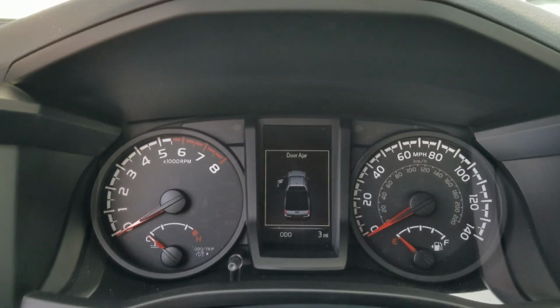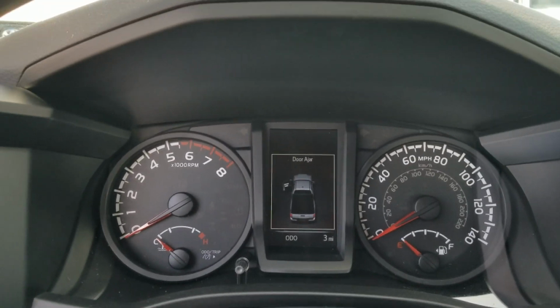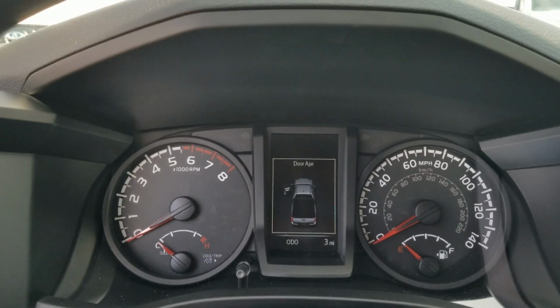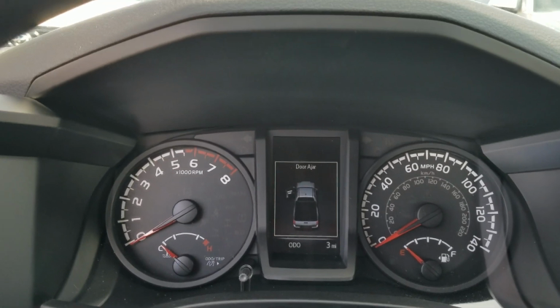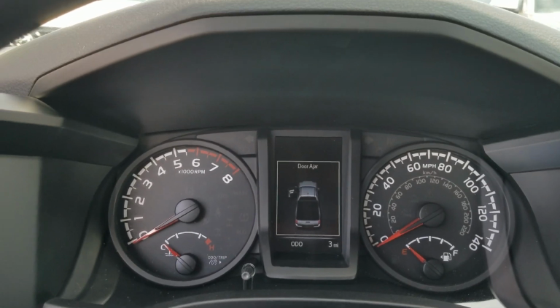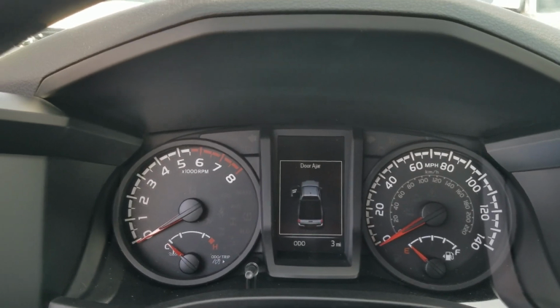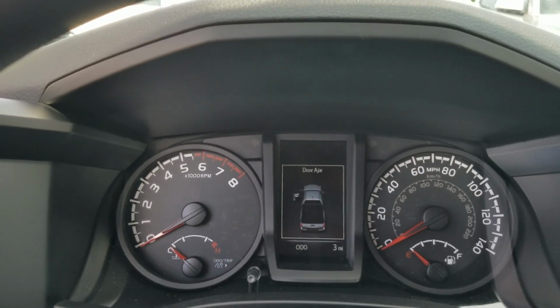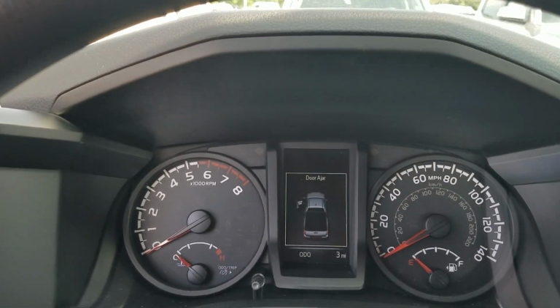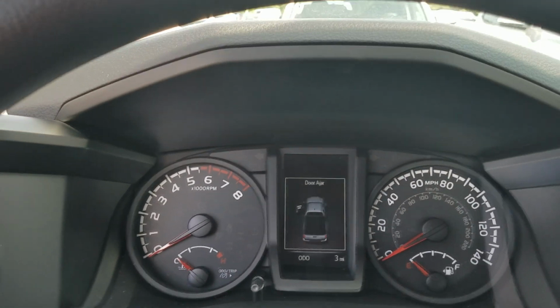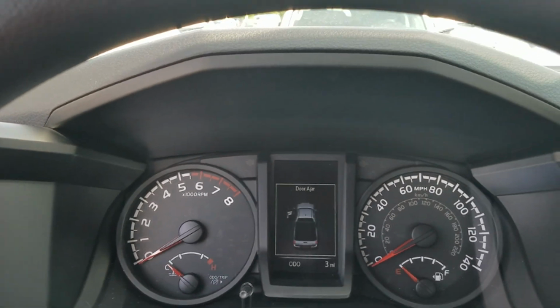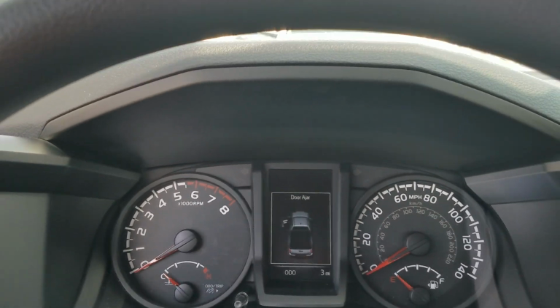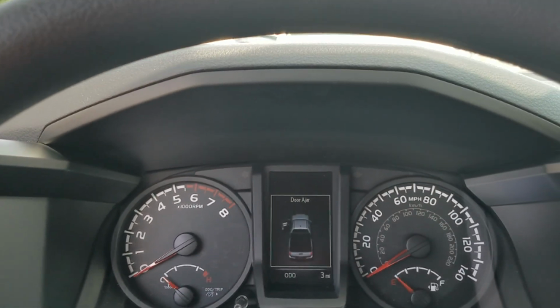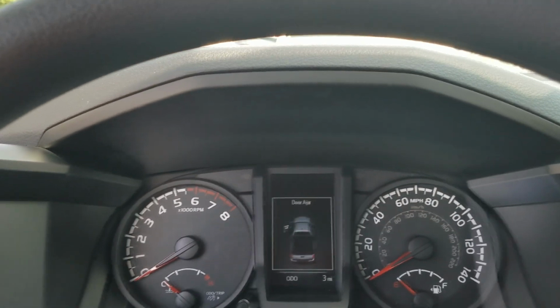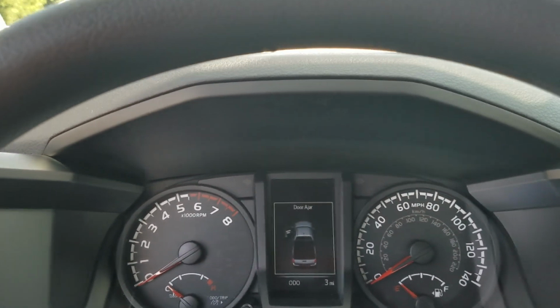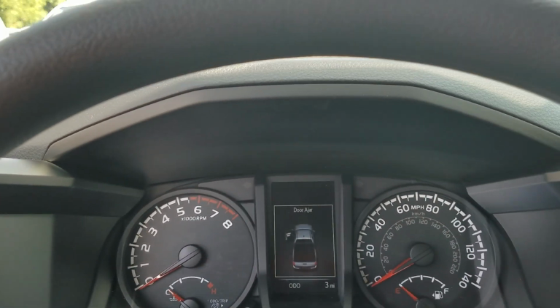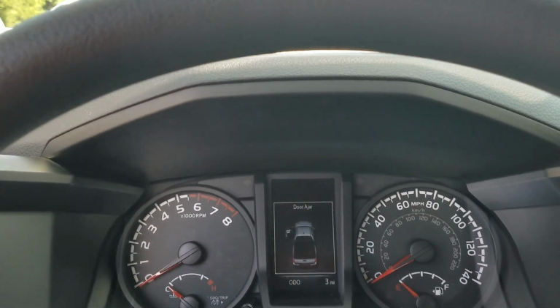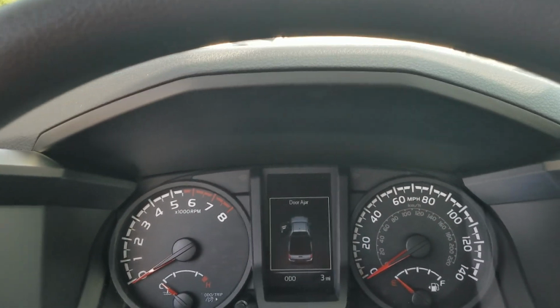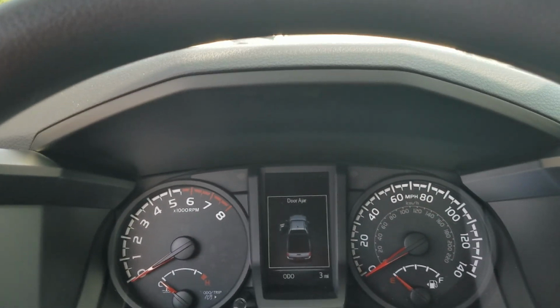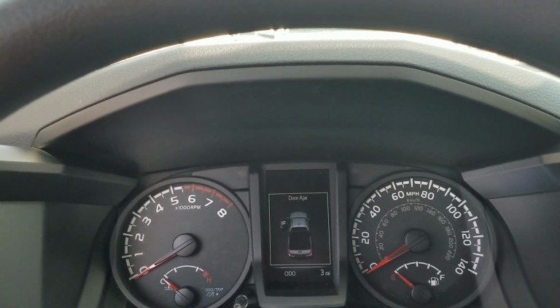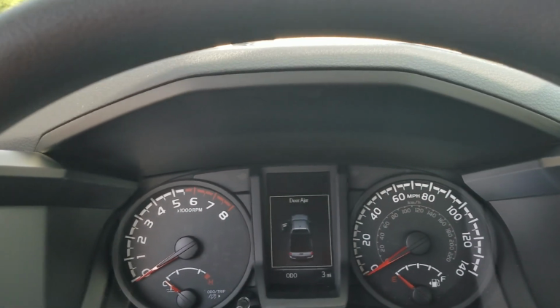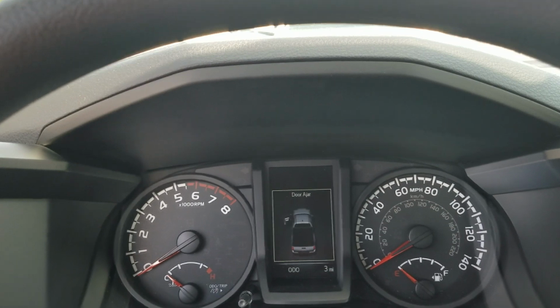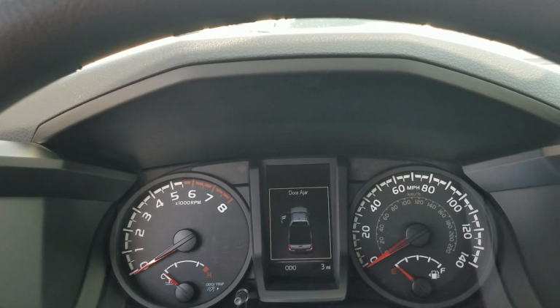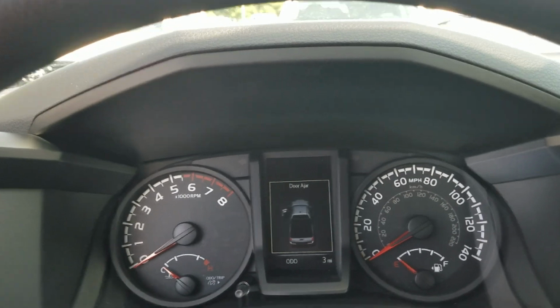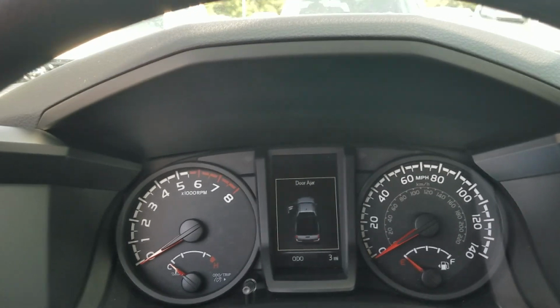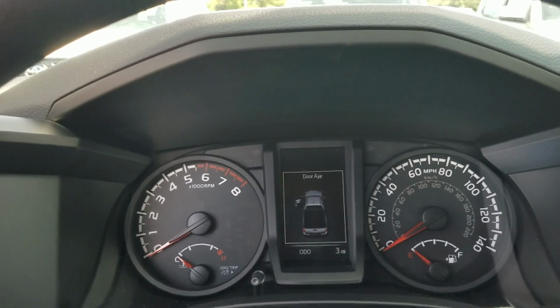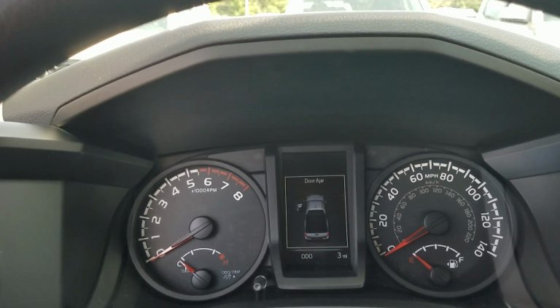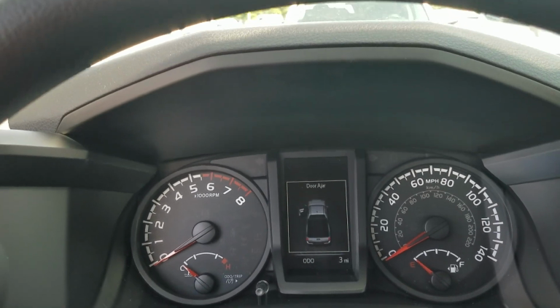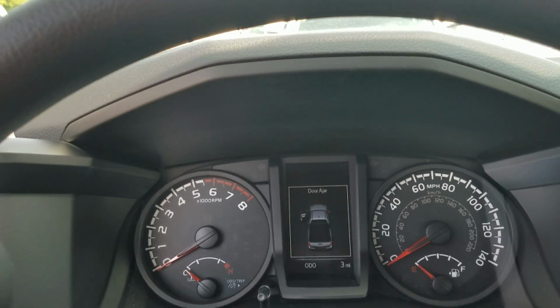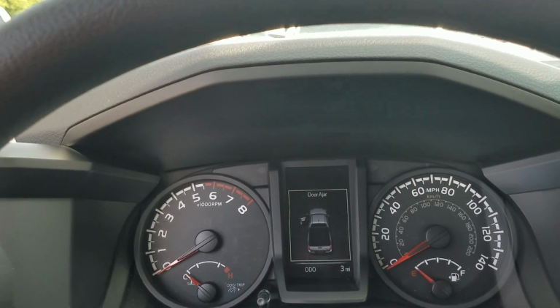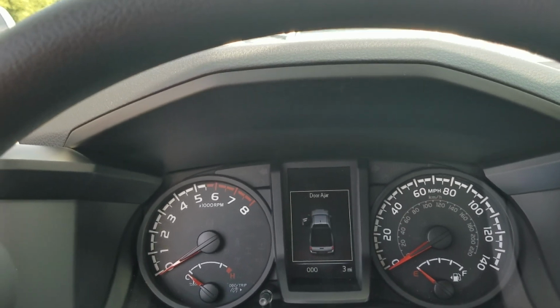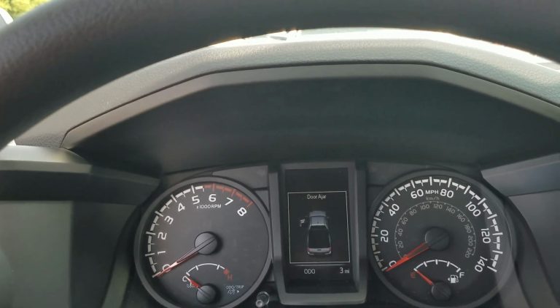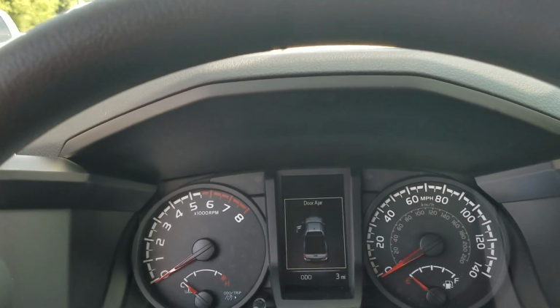Good morning Betsy. This is Wayne Pittman at LaGrange Toyota. This is the 2018 Toyota Tacoma that you inquired about.